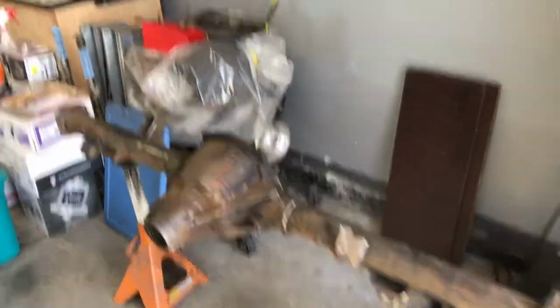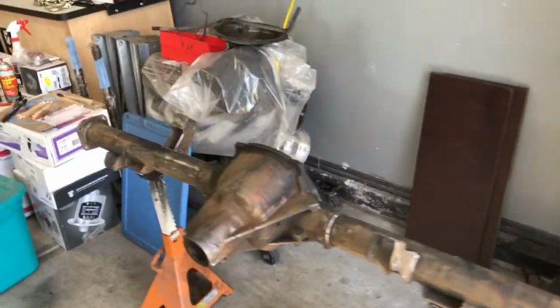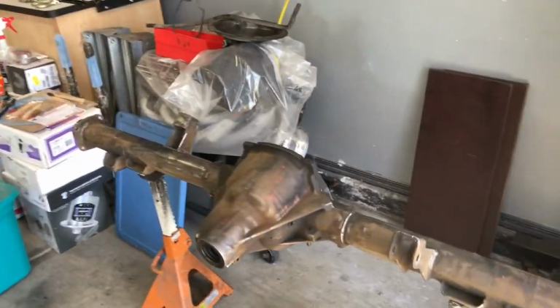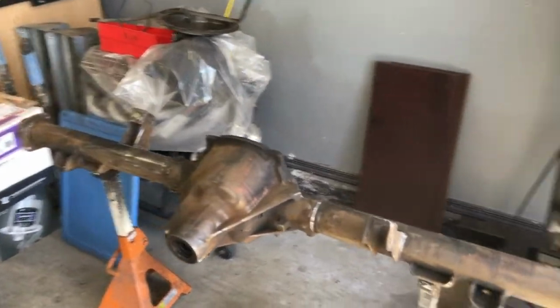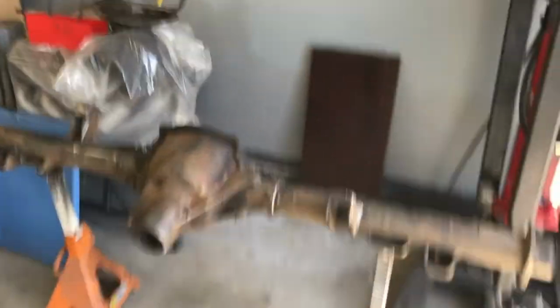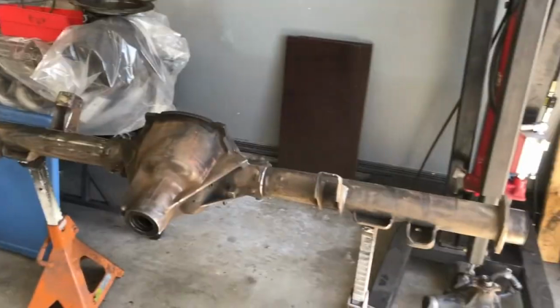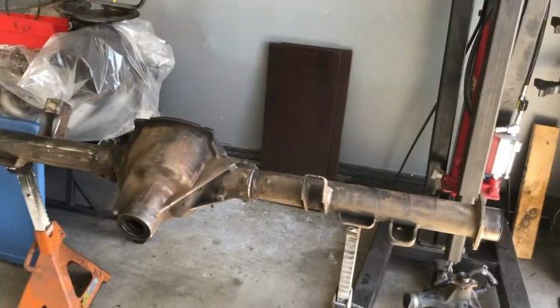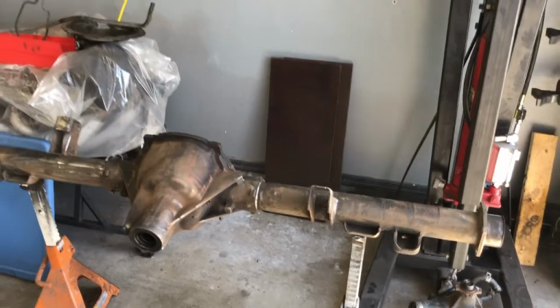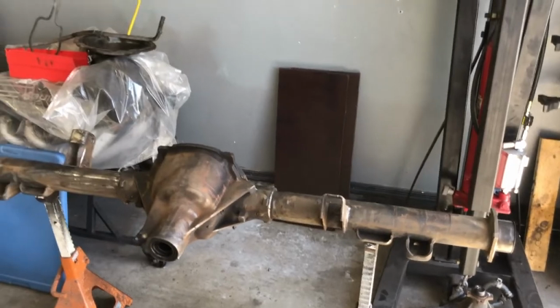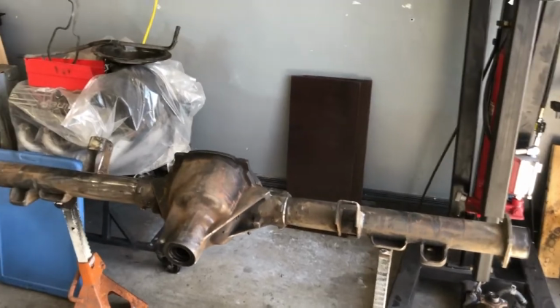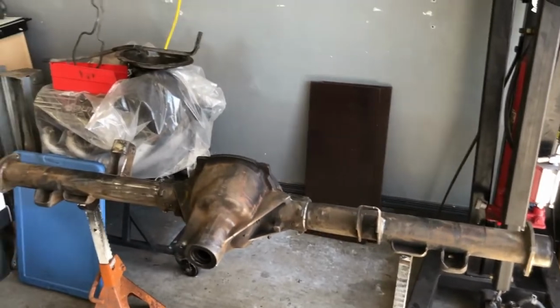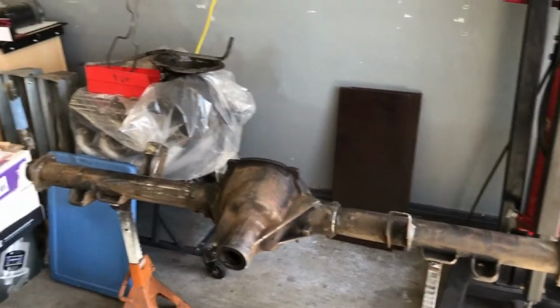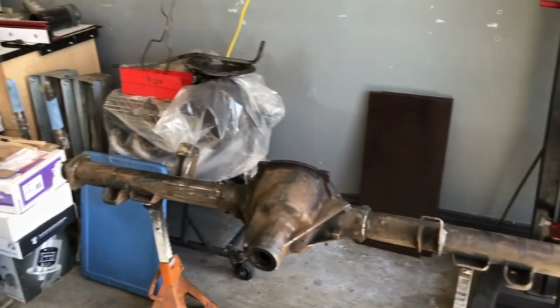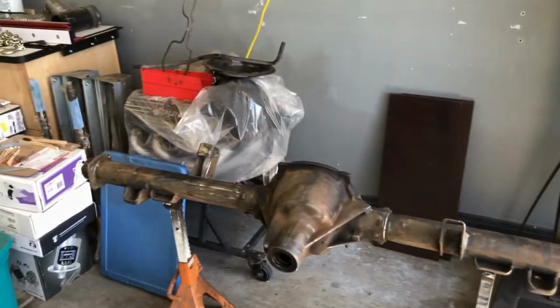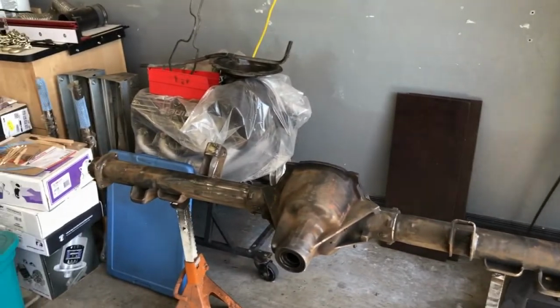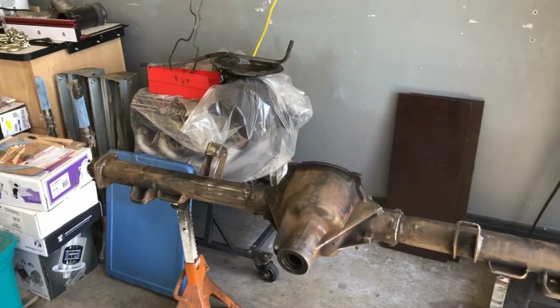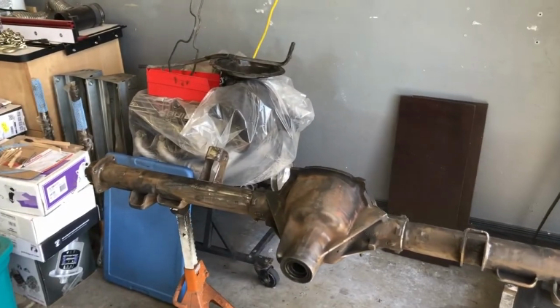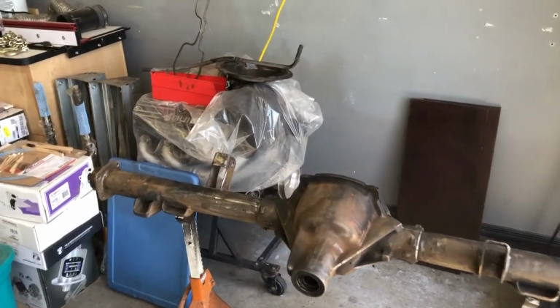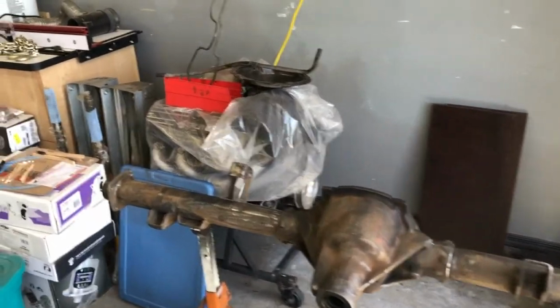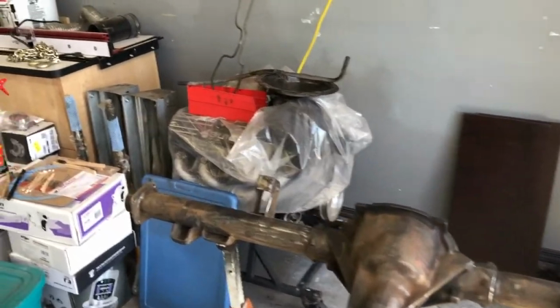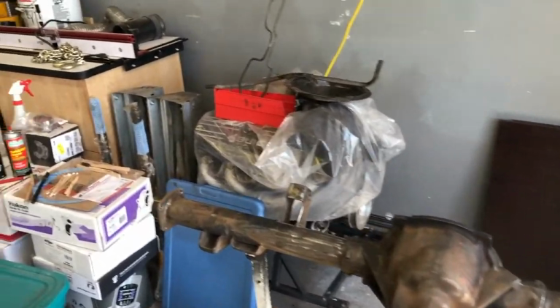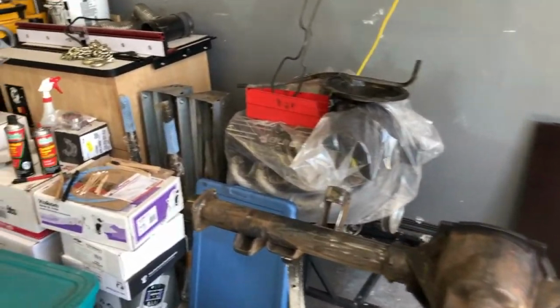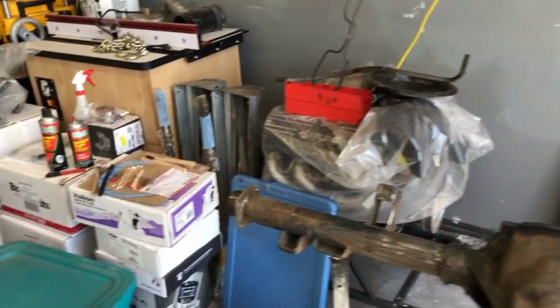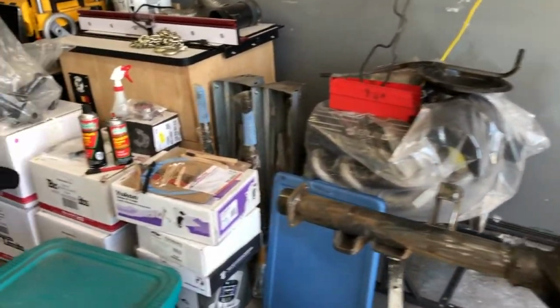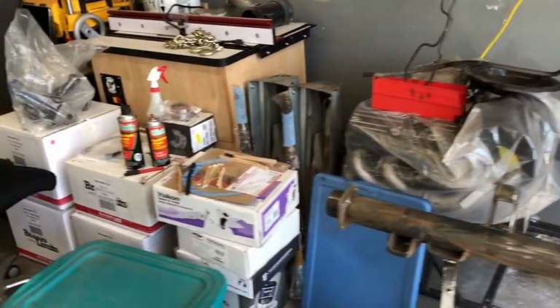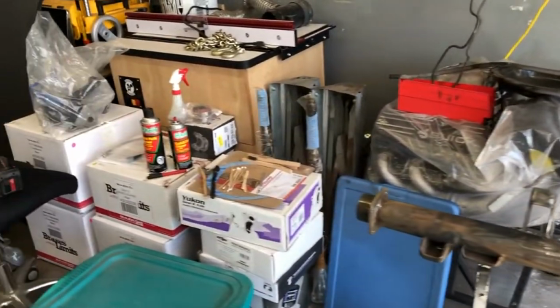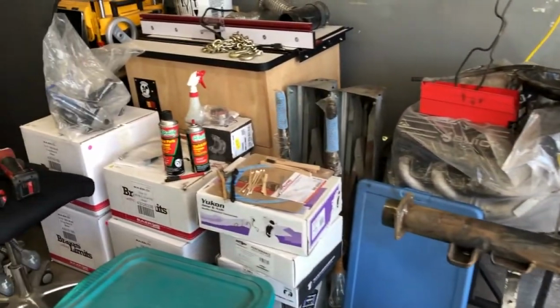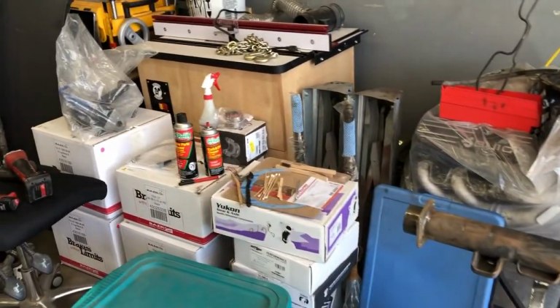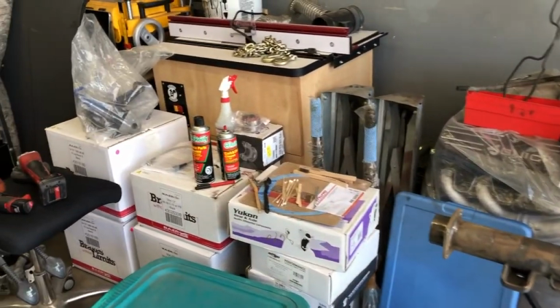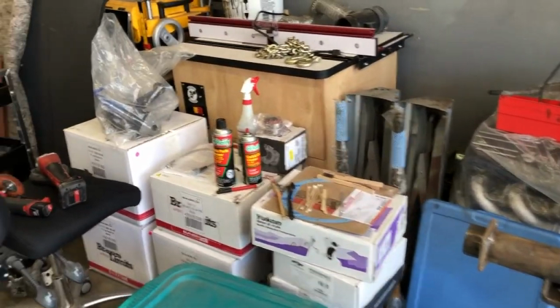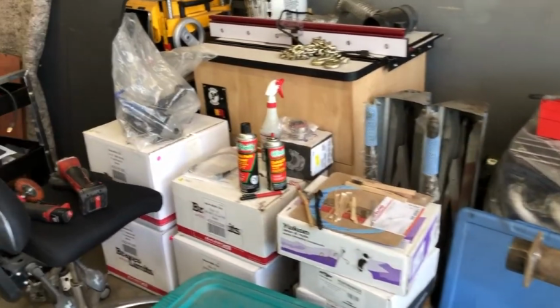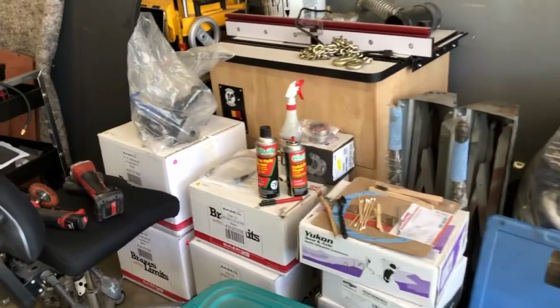The rear end is getting all cleaned up, ready to put it back together and get the brakes on it.